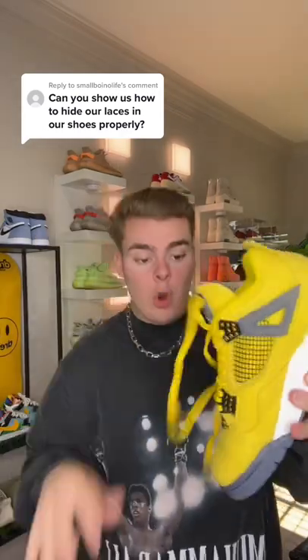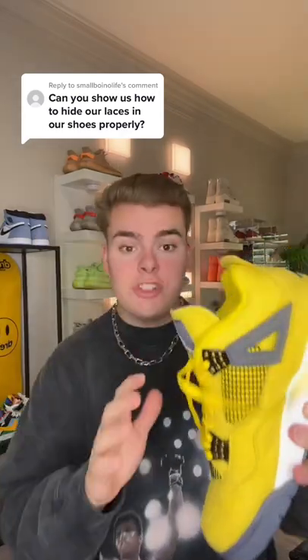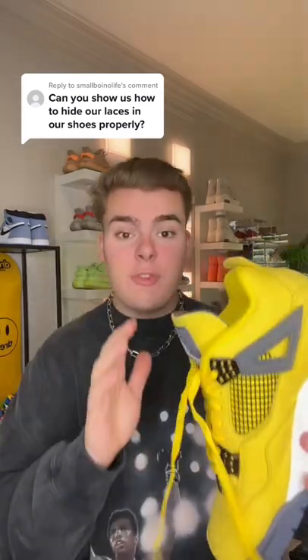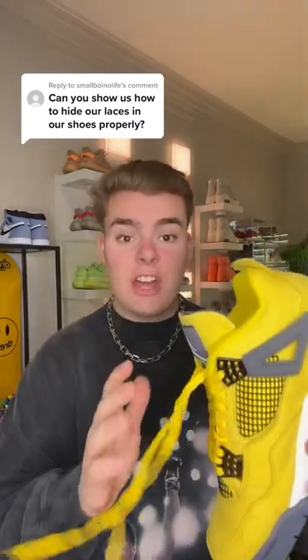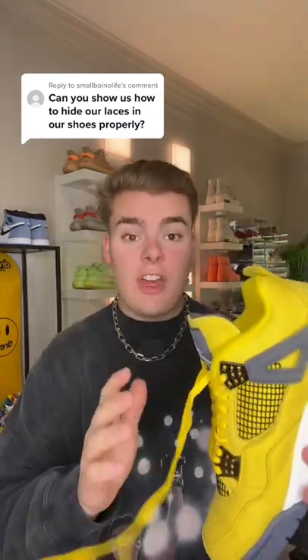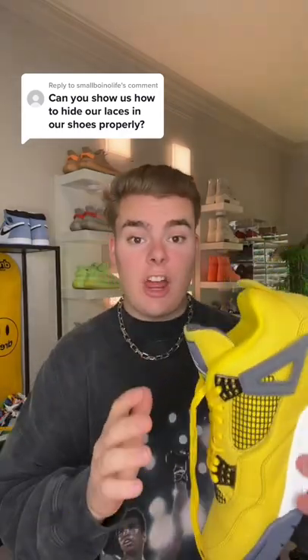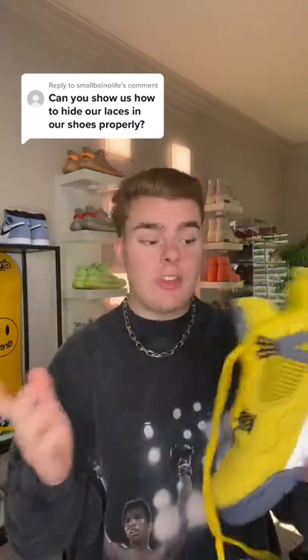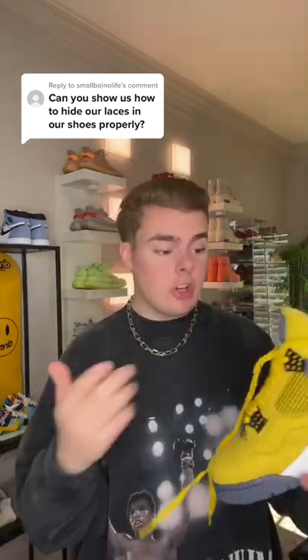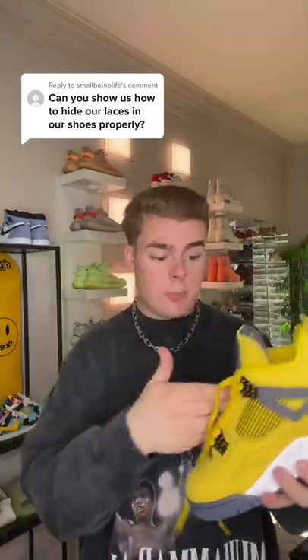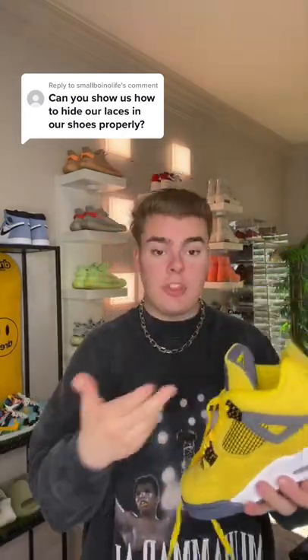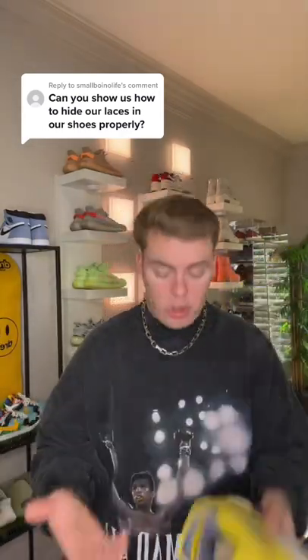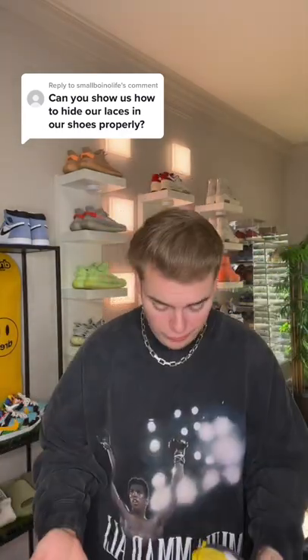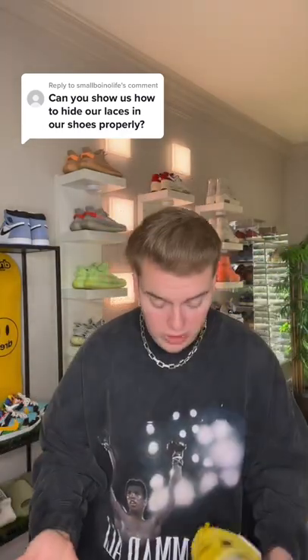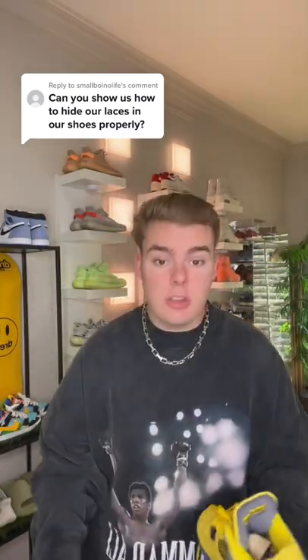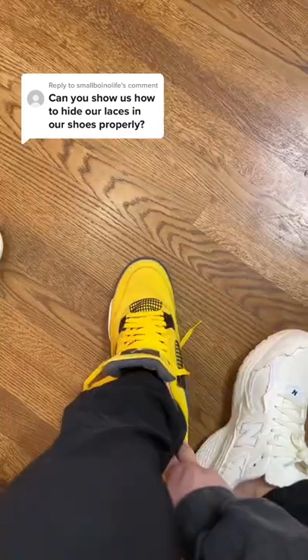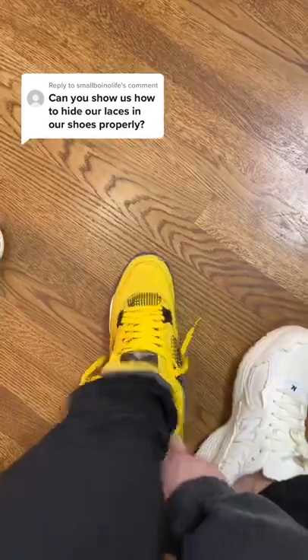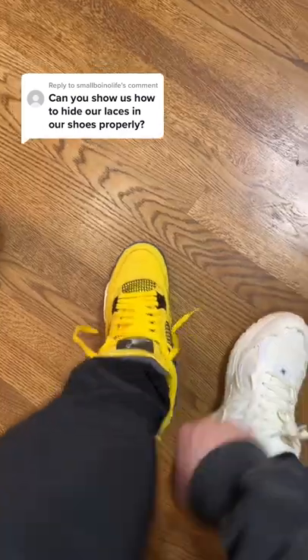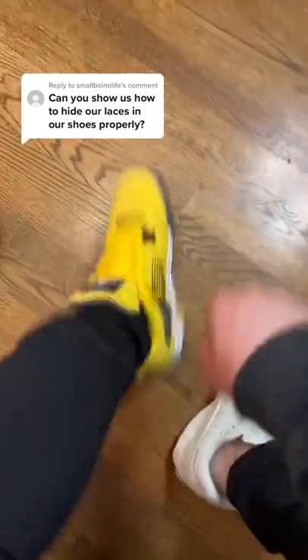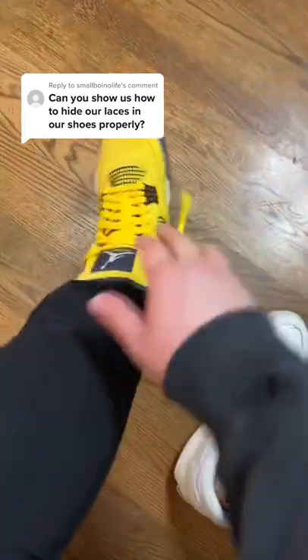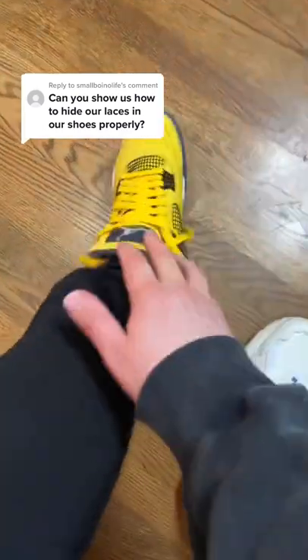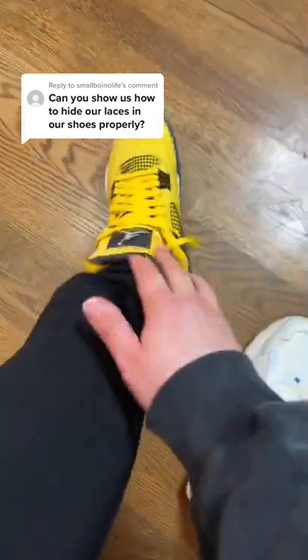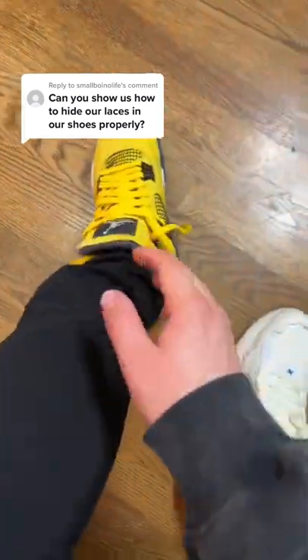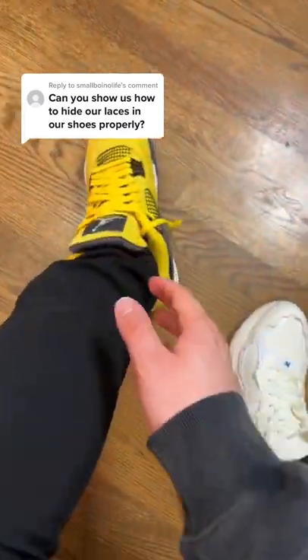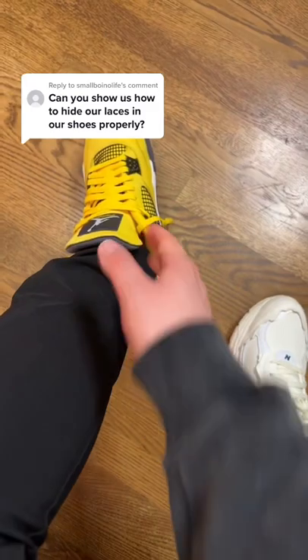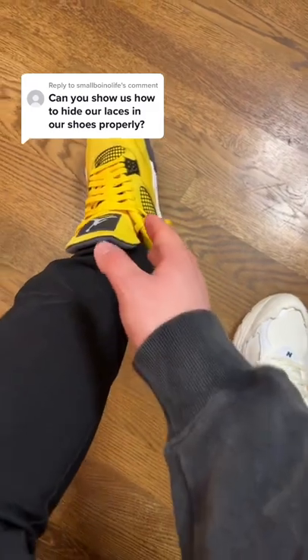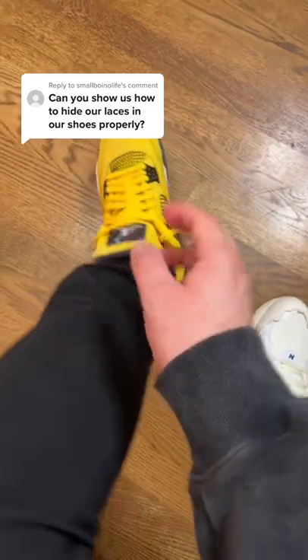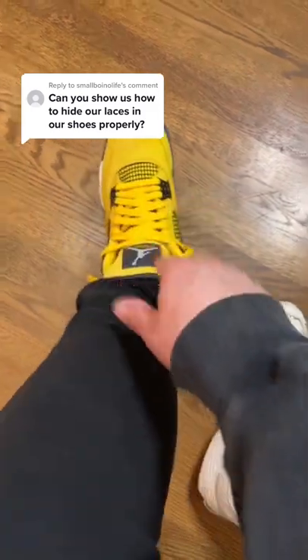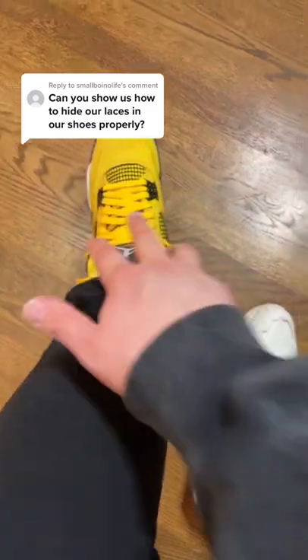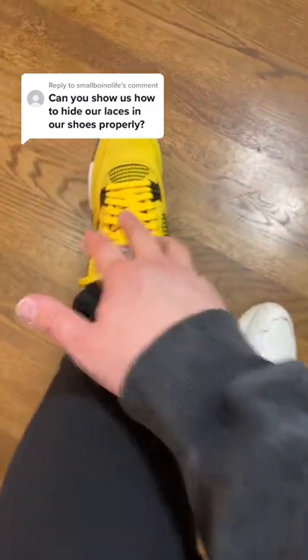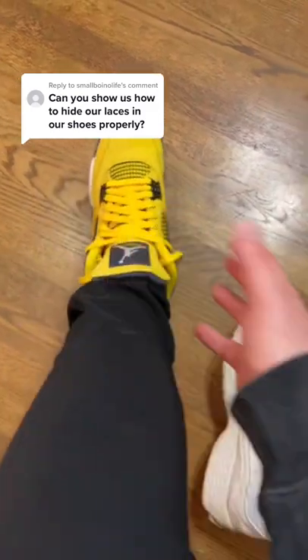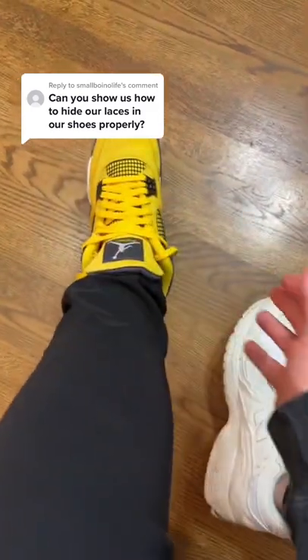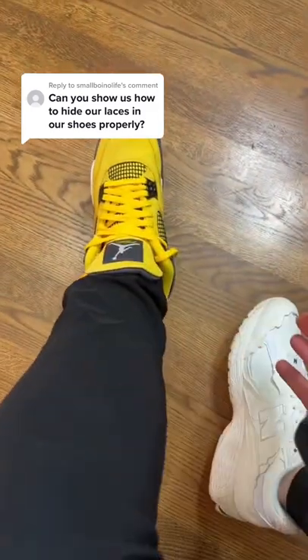Once you've untied that knot, then you're going to put them on your feet. Then, once you've put your feet in the shoe, then you're going to tie them normally.